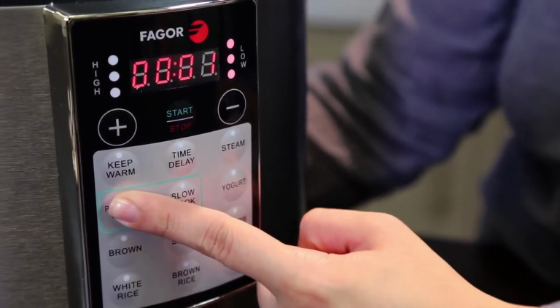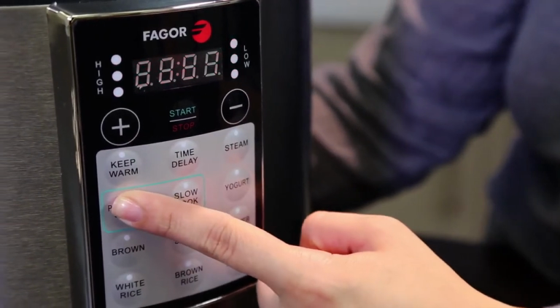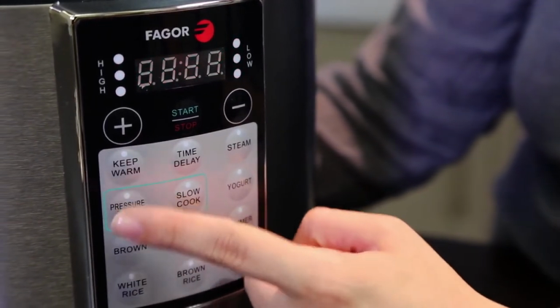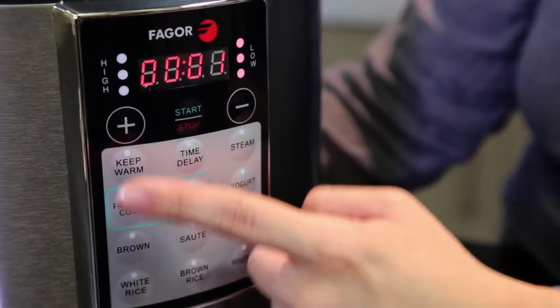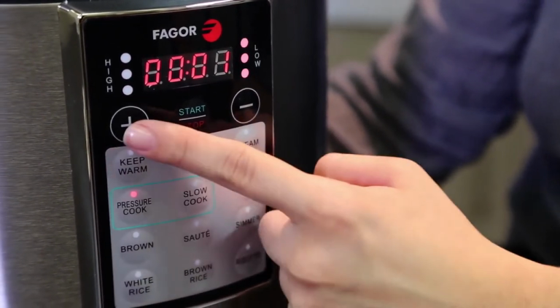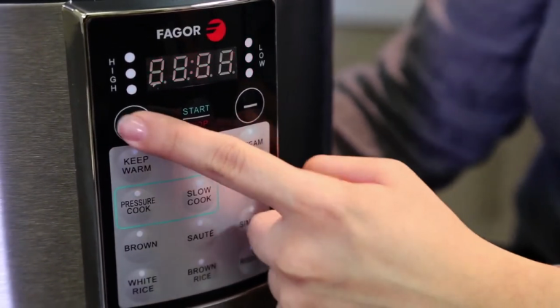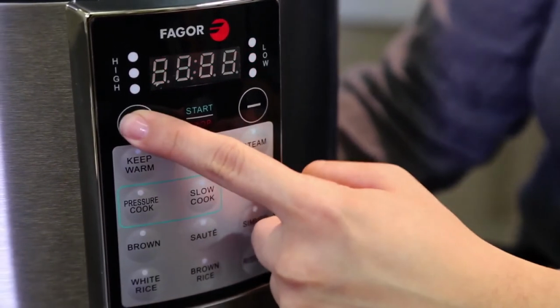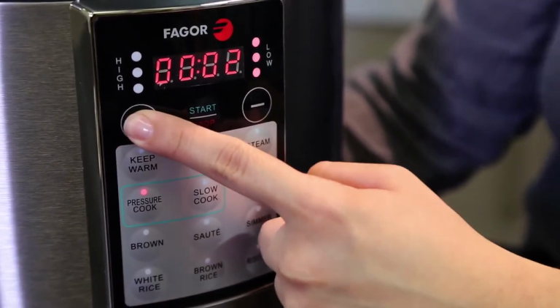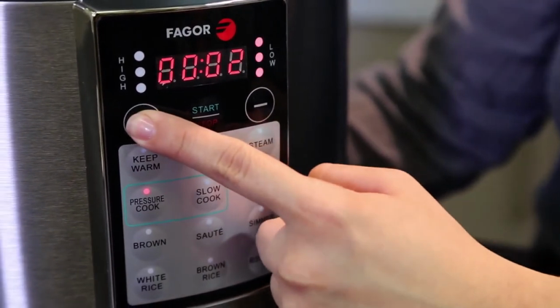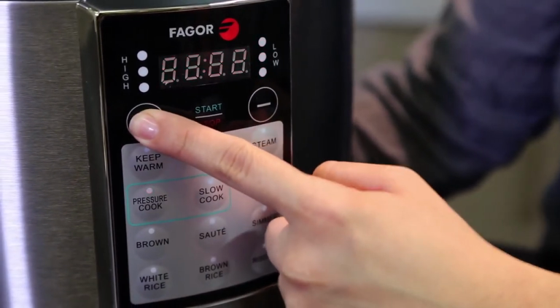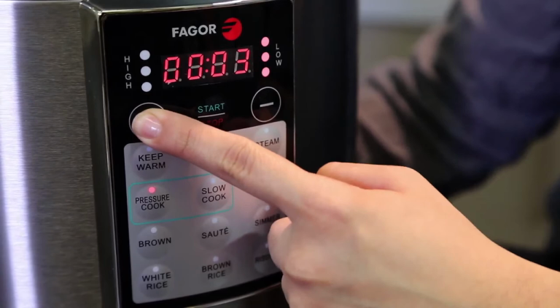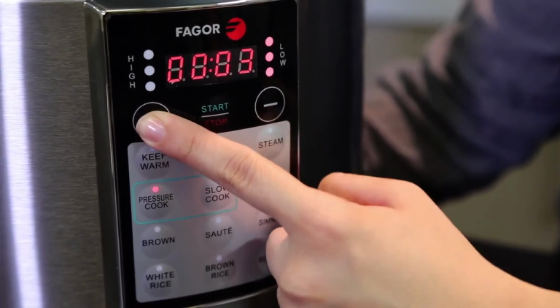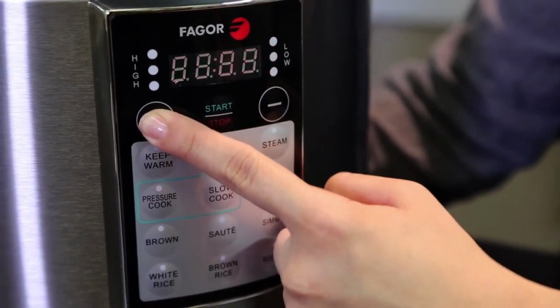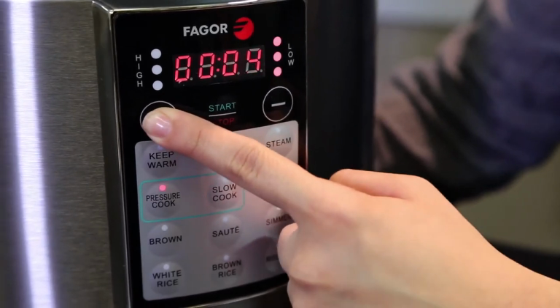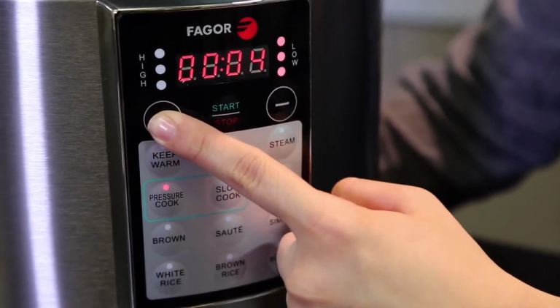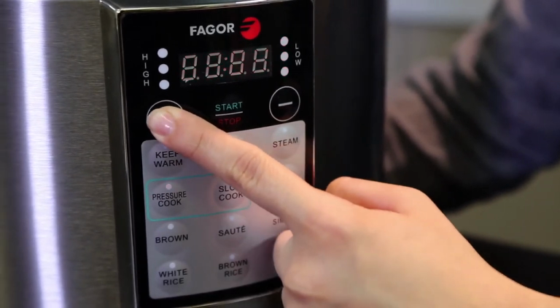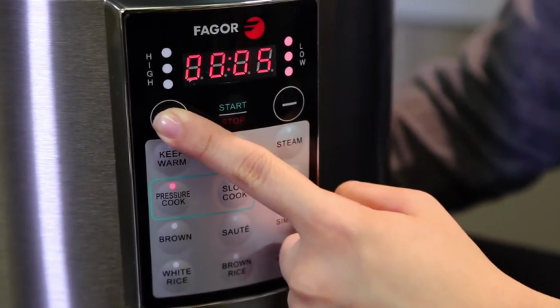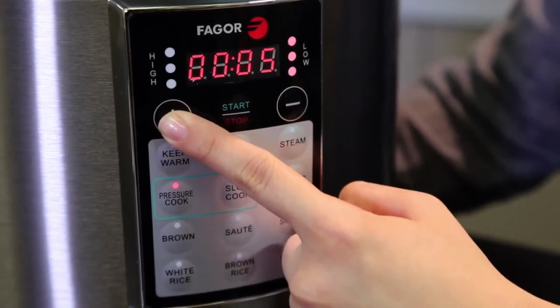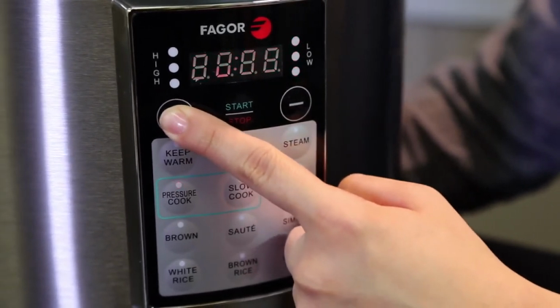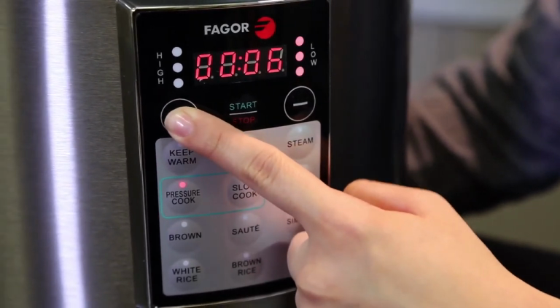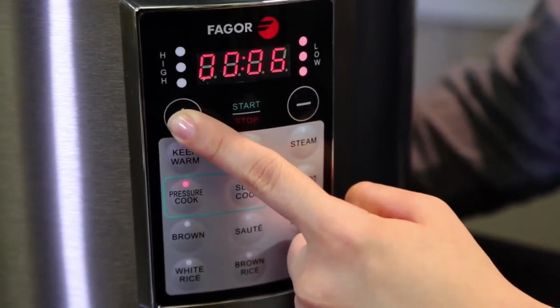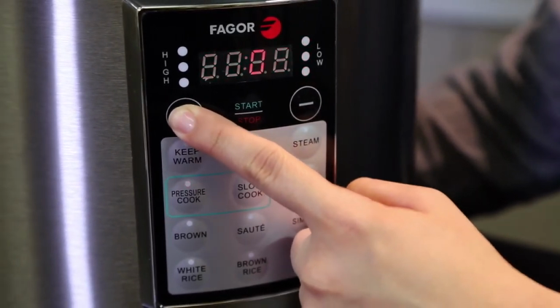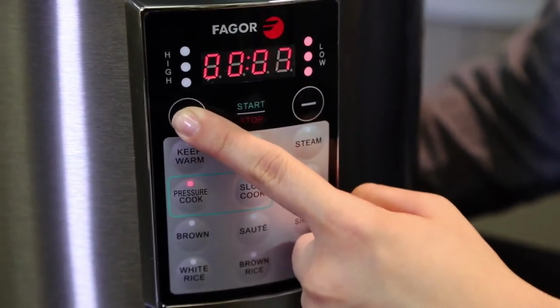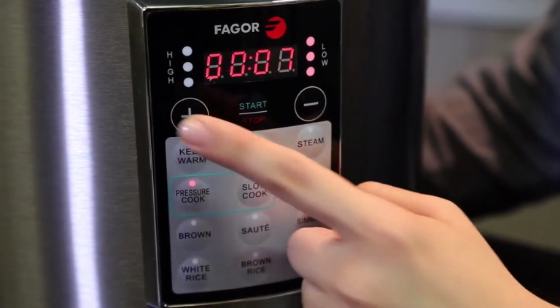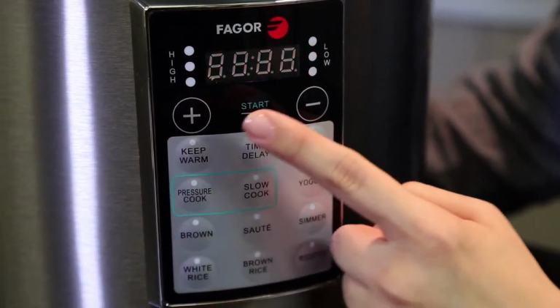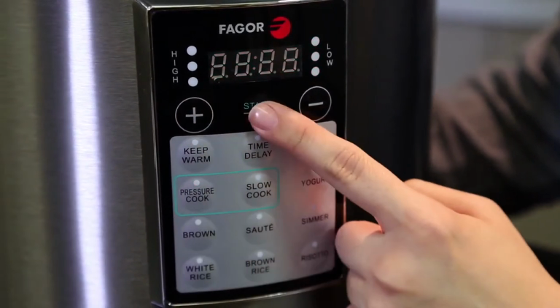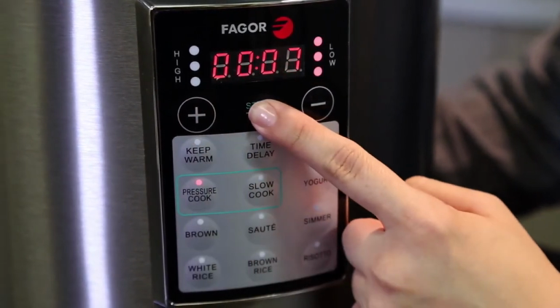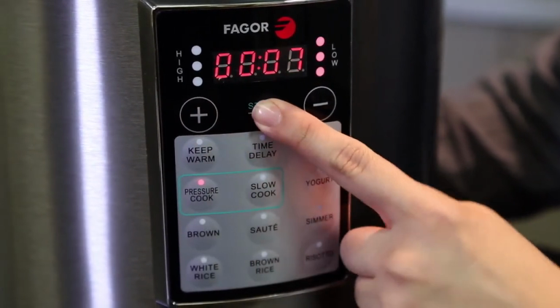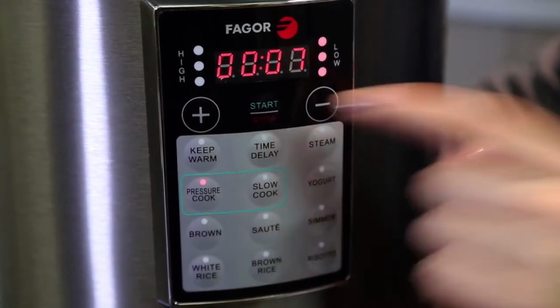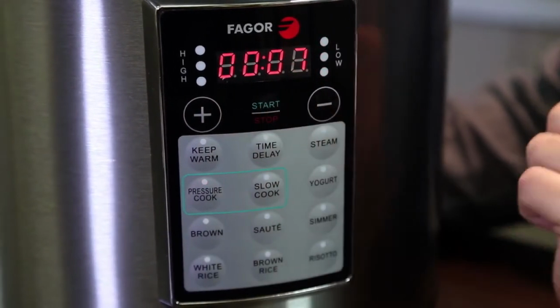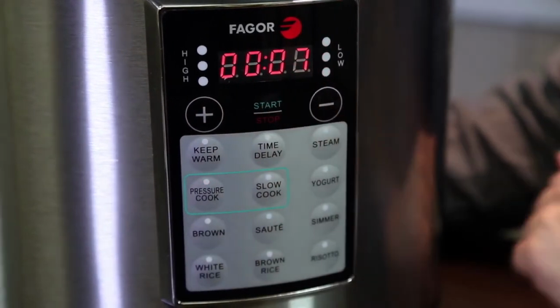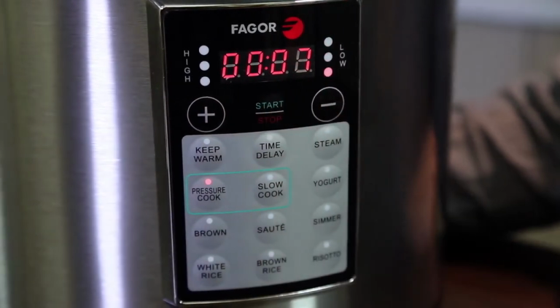After you select your function, you can adjust the time using the plus or minus buttons. Once your time is set, press start to begin cooking.